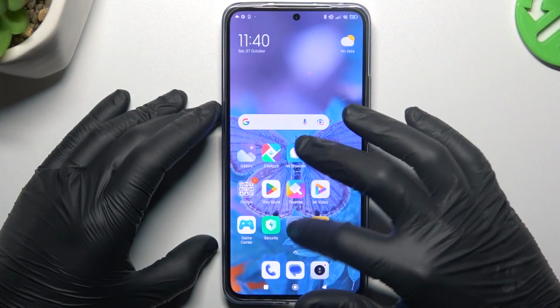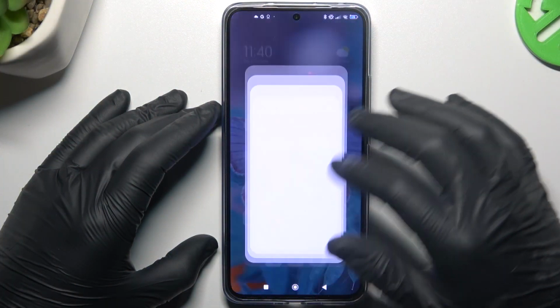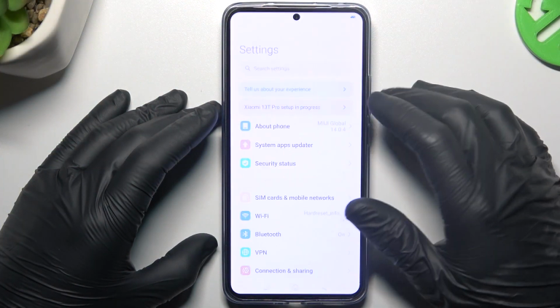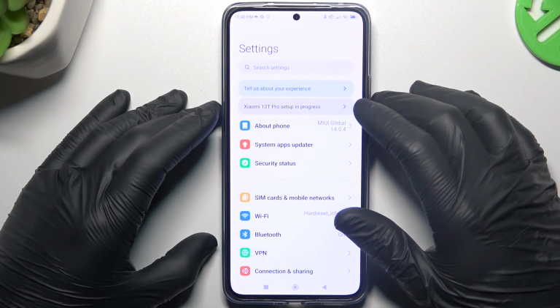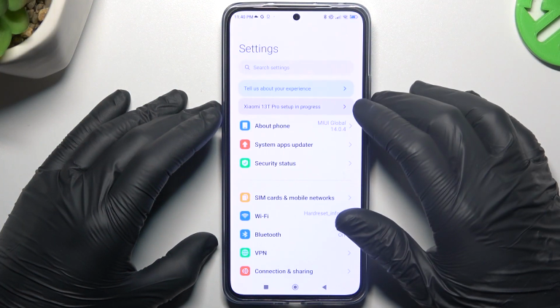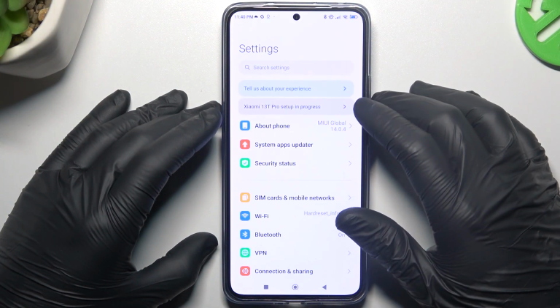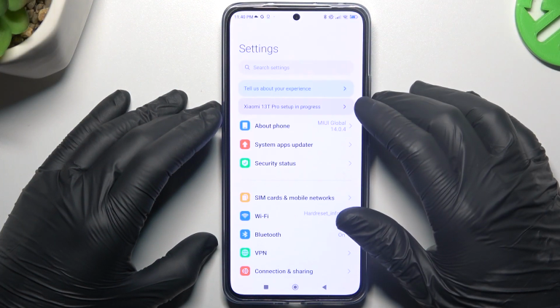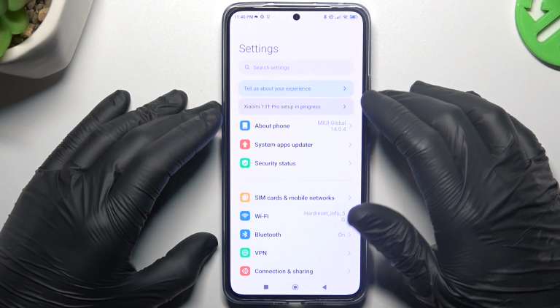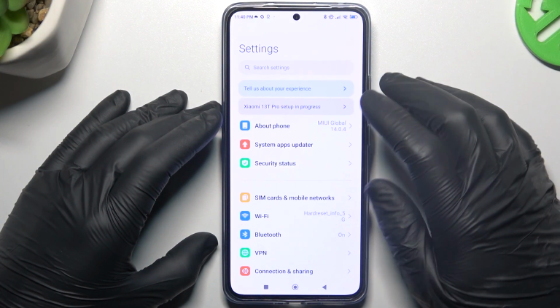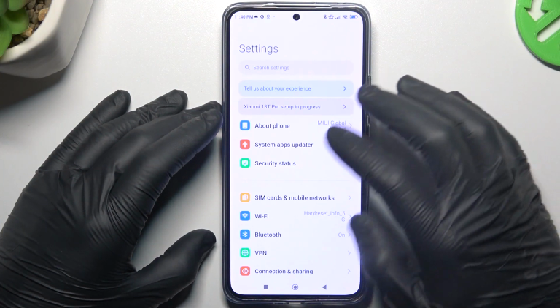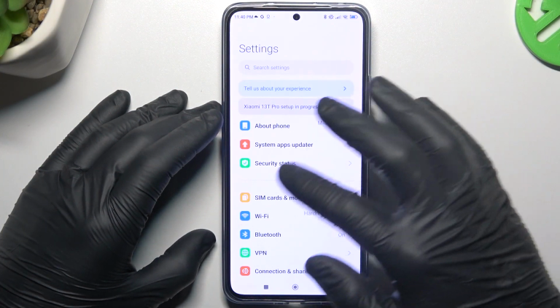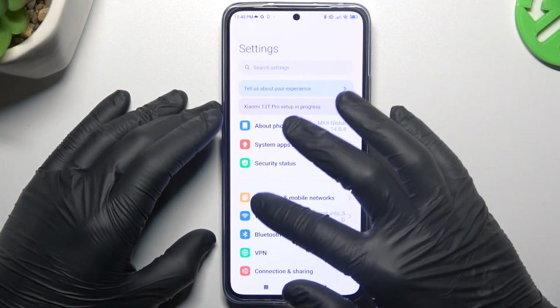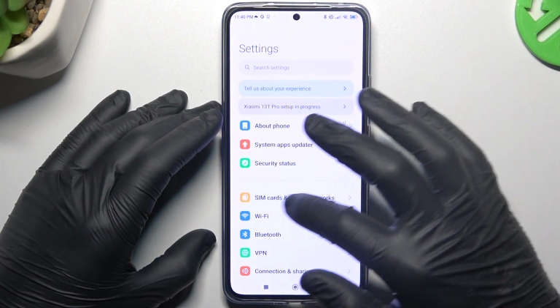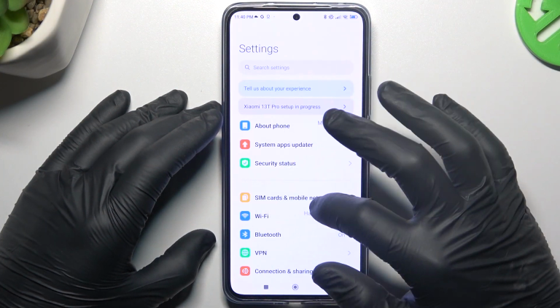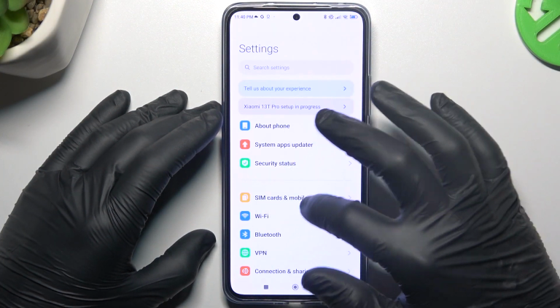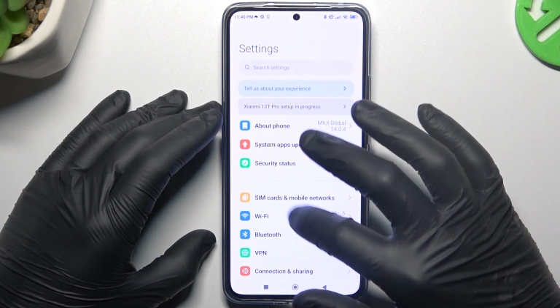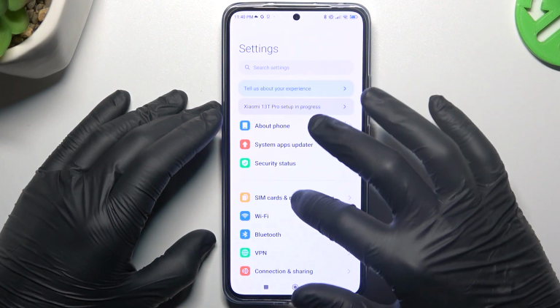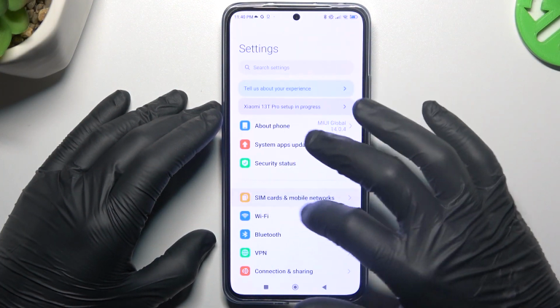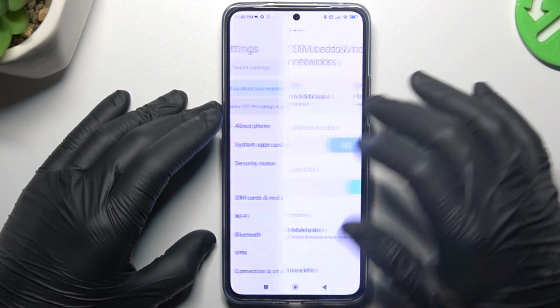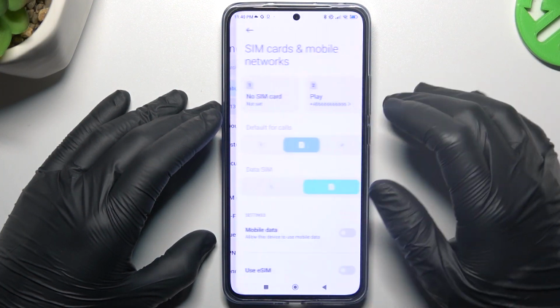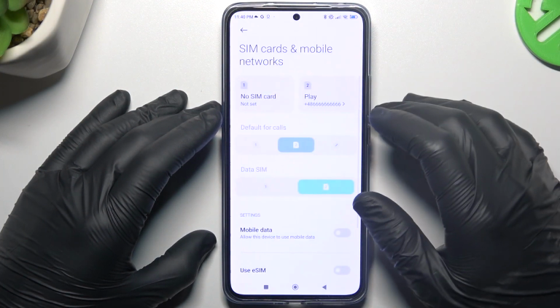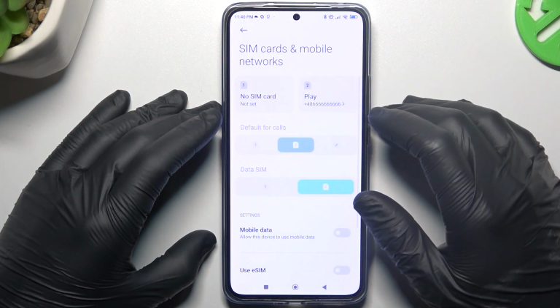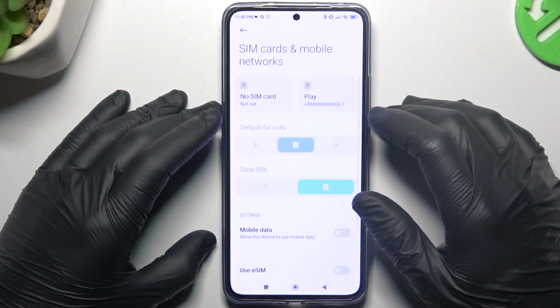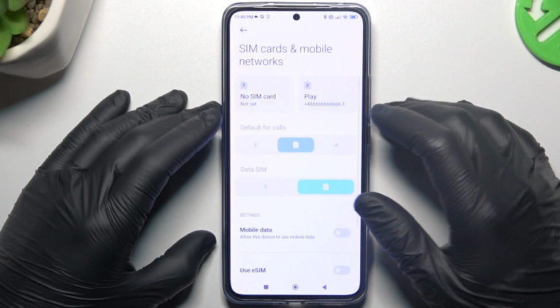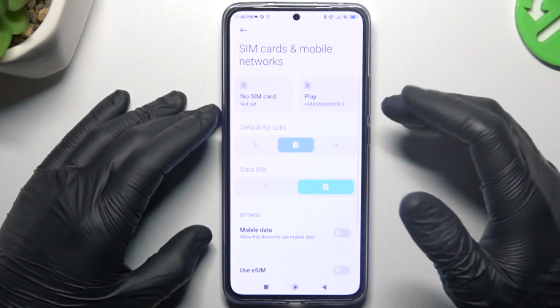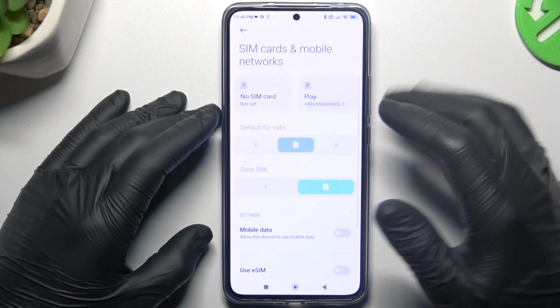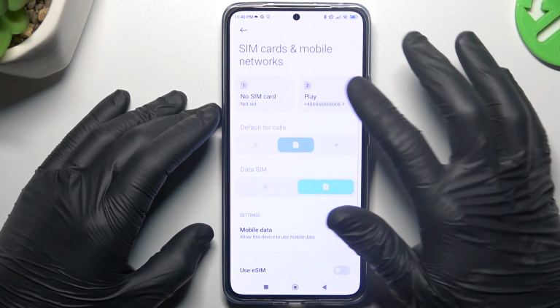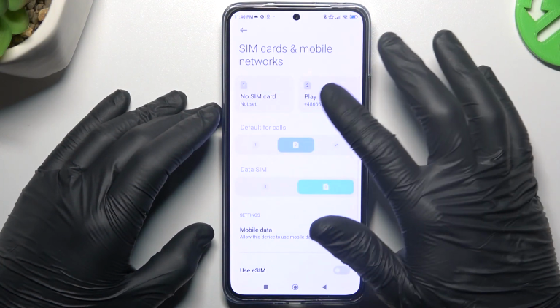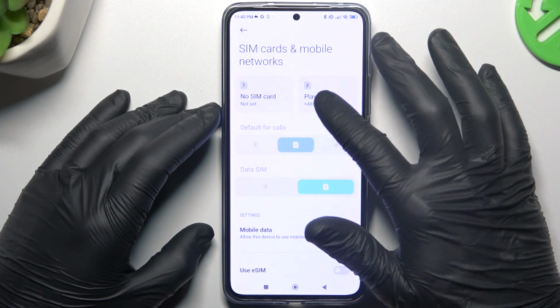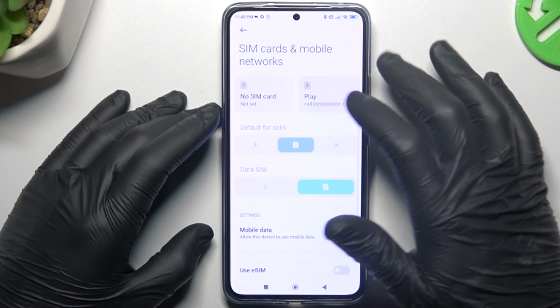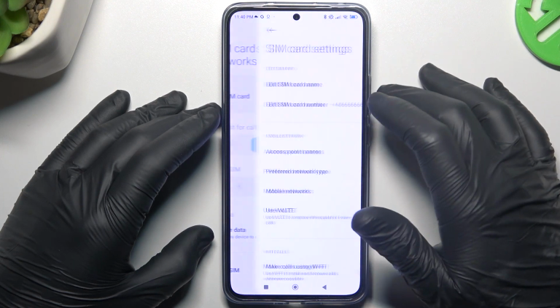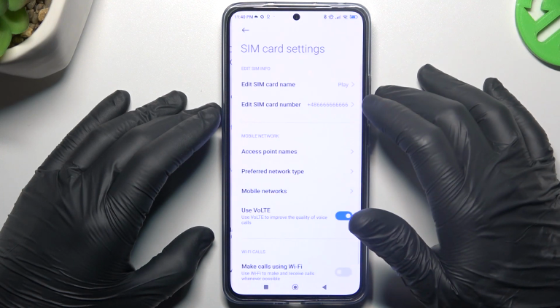So on the first step, open the Settings, then go to SIM cards and mobile networks and choose your SIM card.